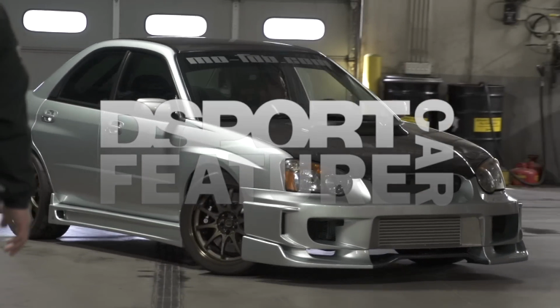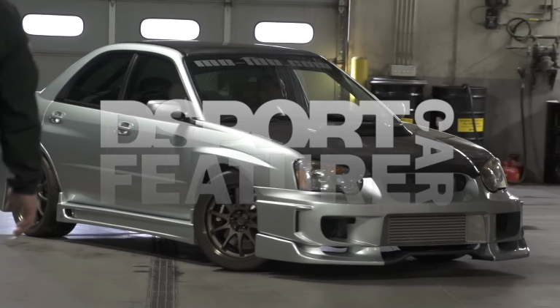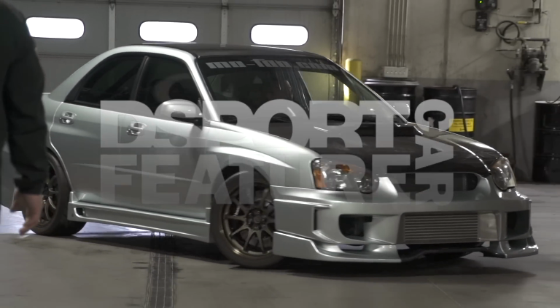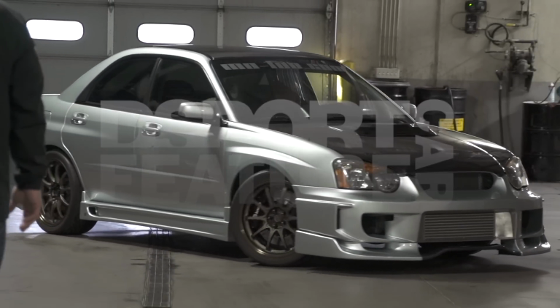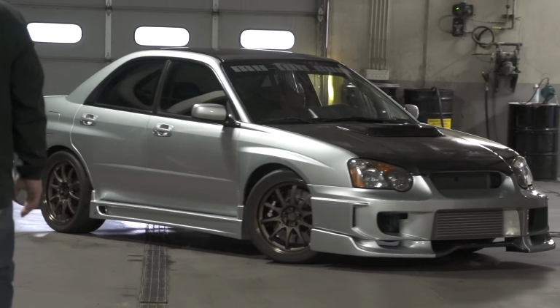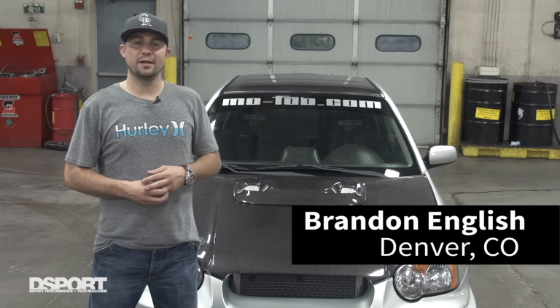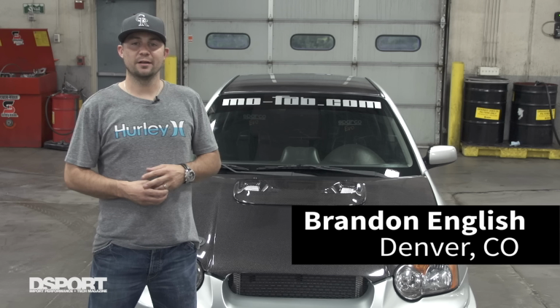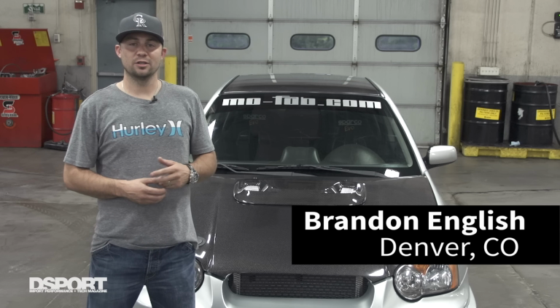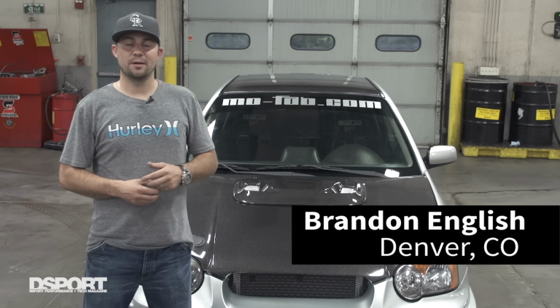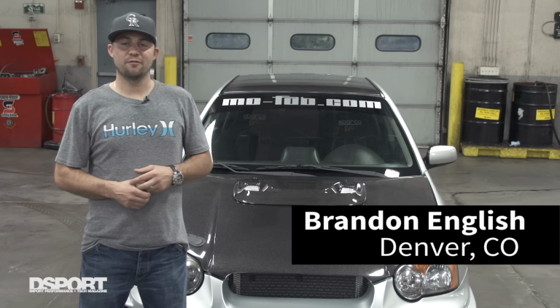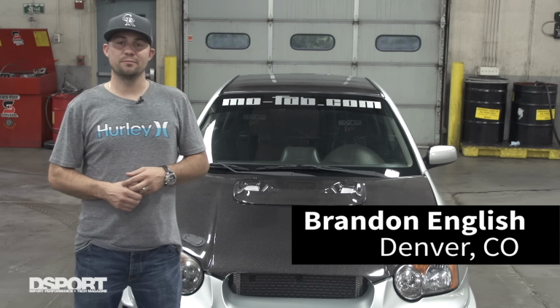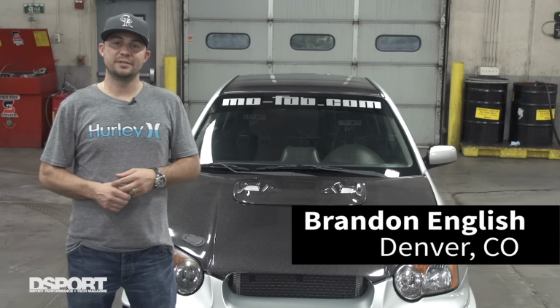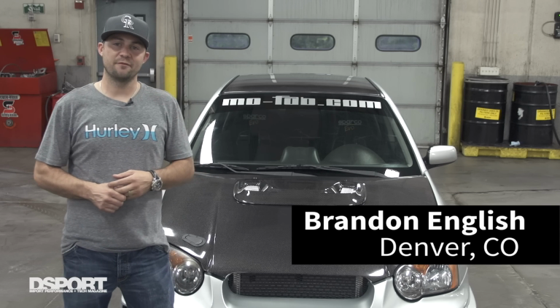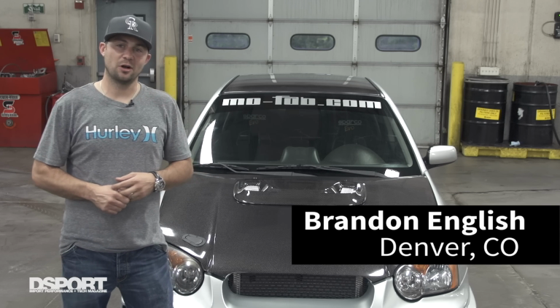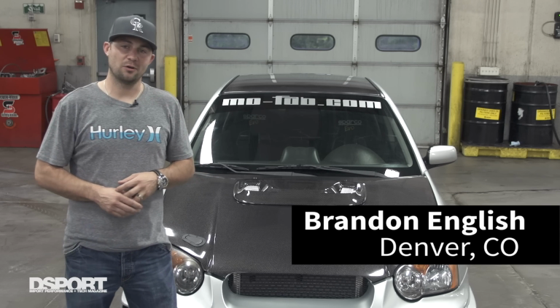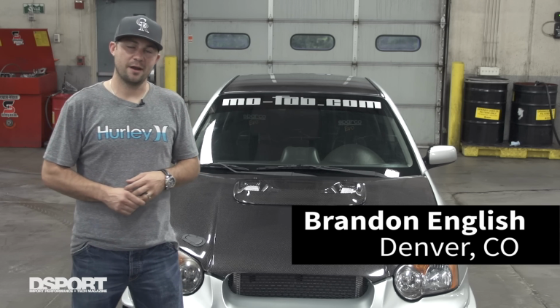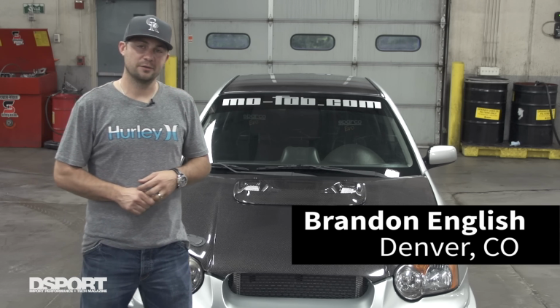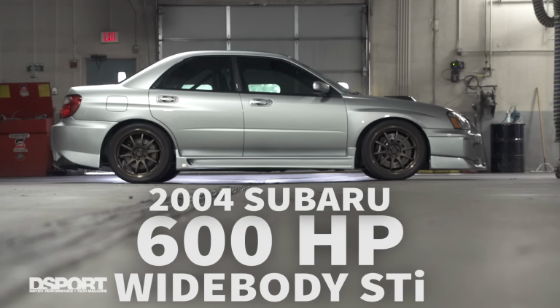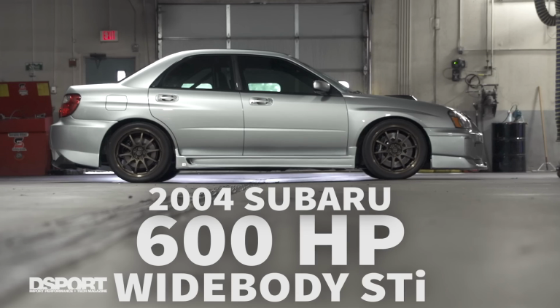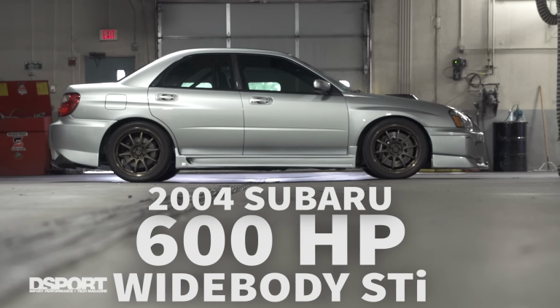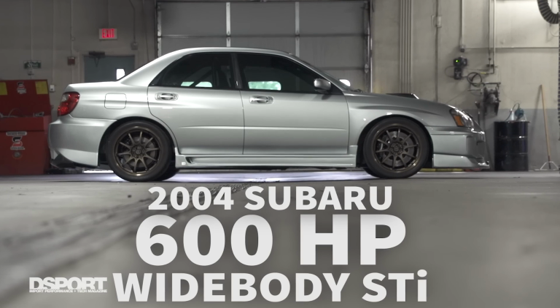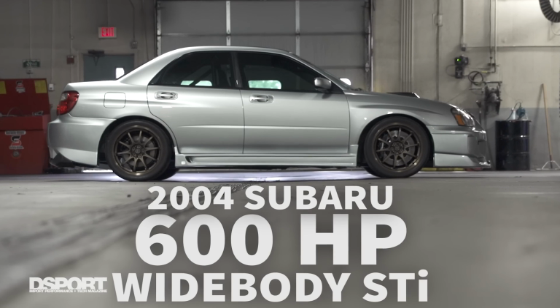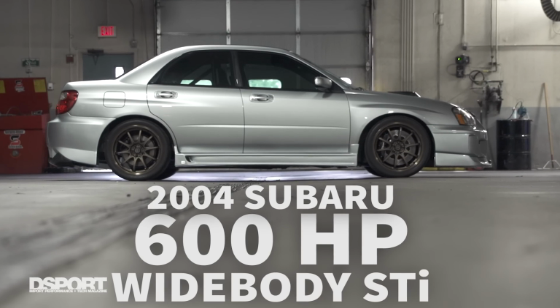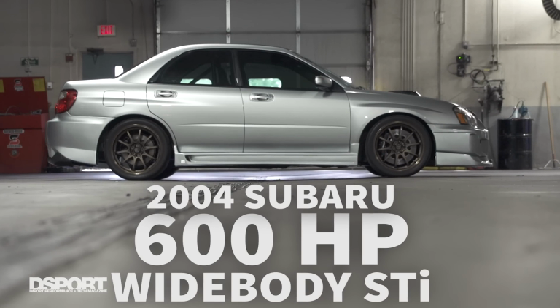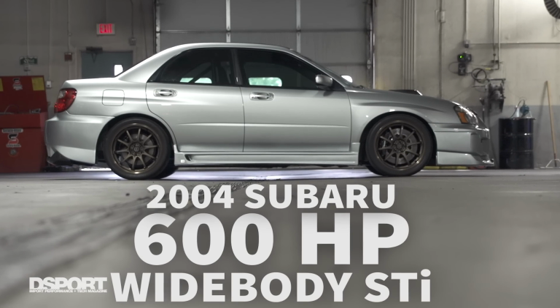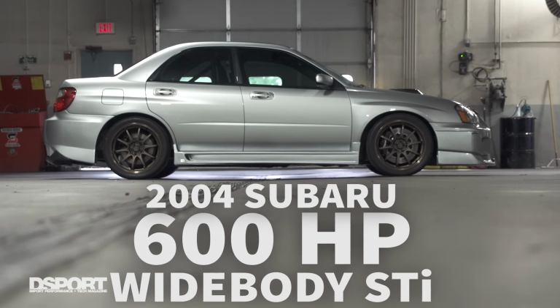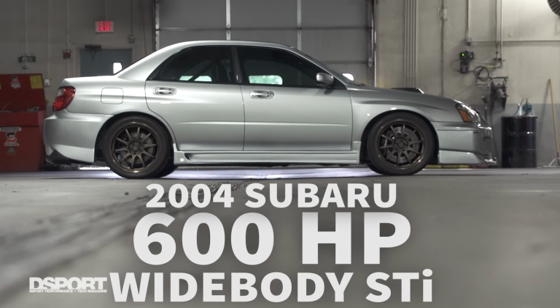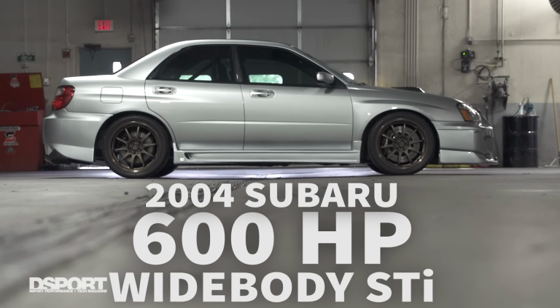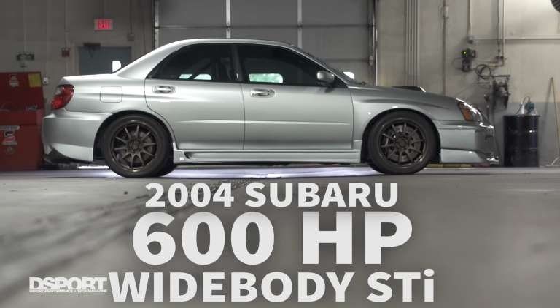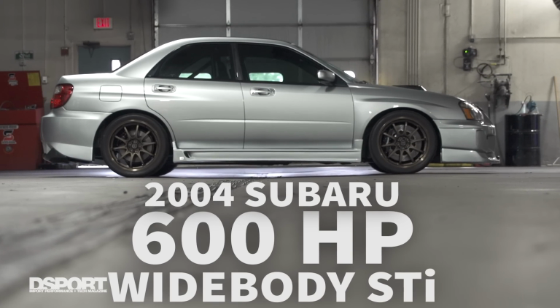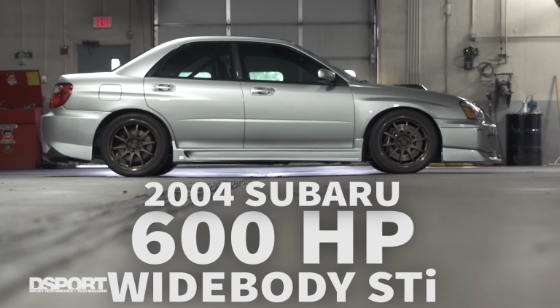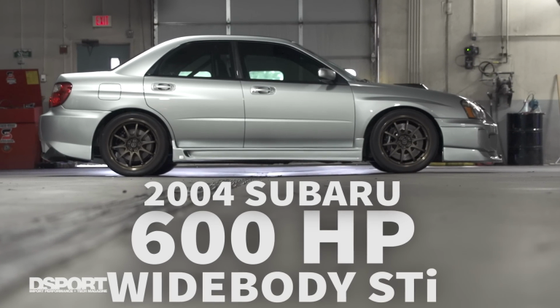My name is Brandon English. I'm from Denver, Colorado. Got a 2004 Subaru STI here.